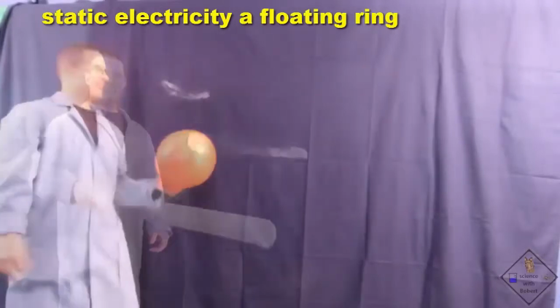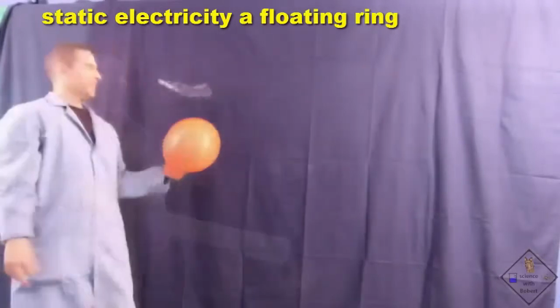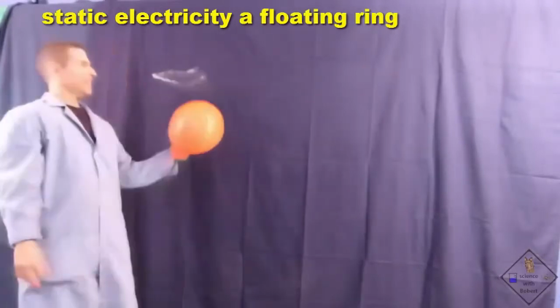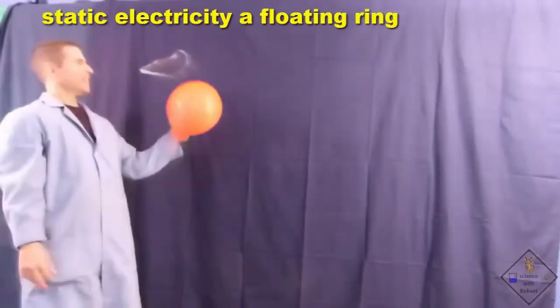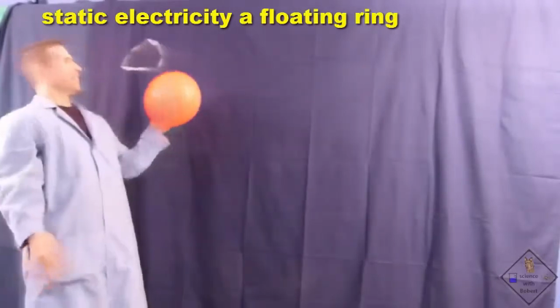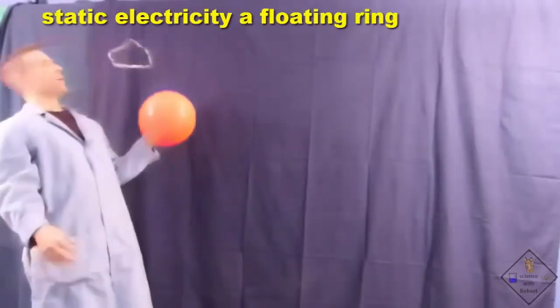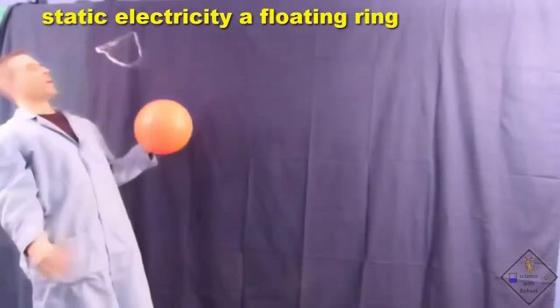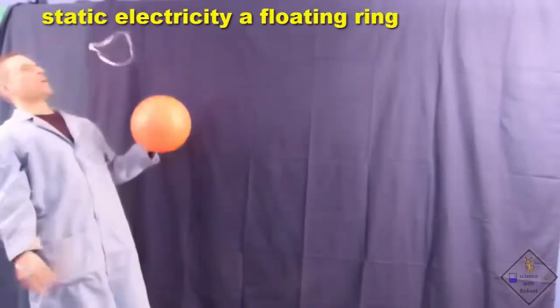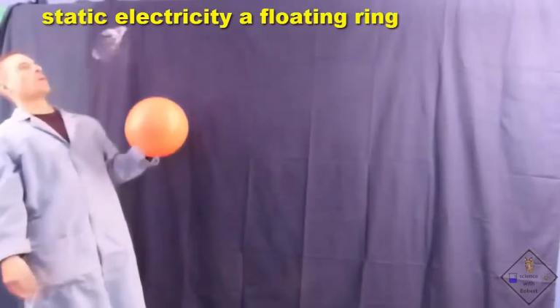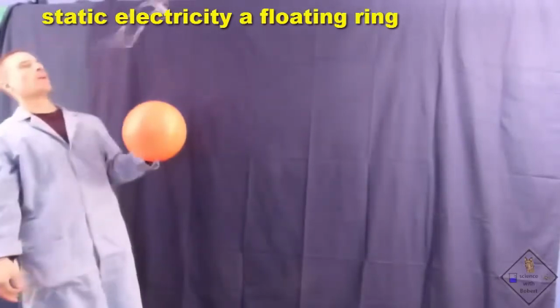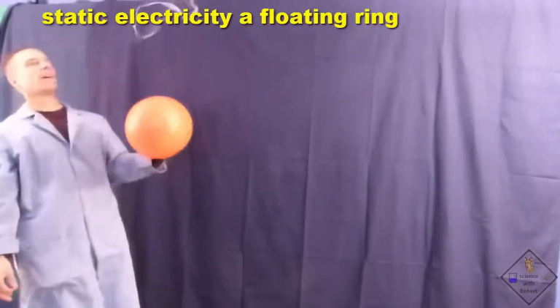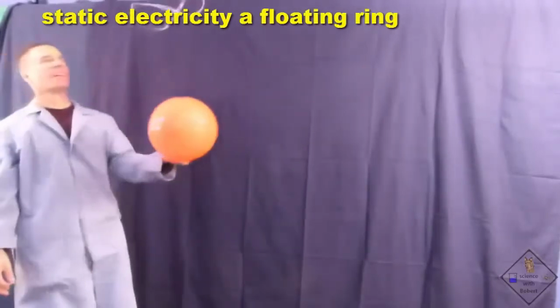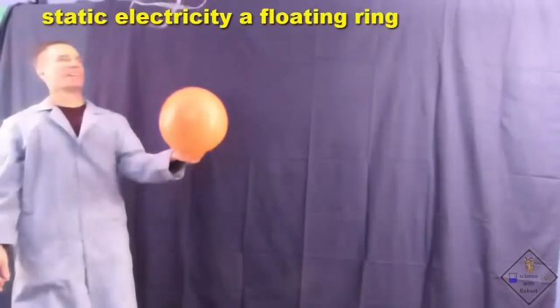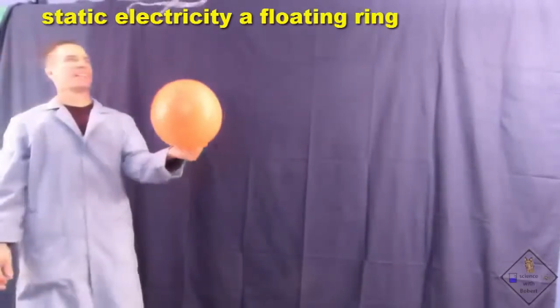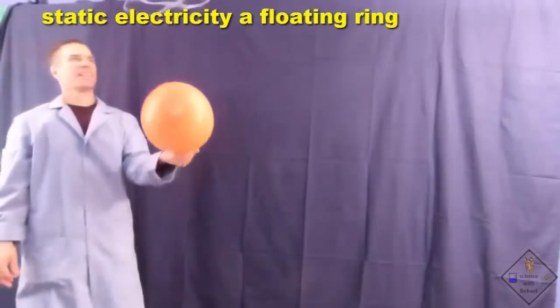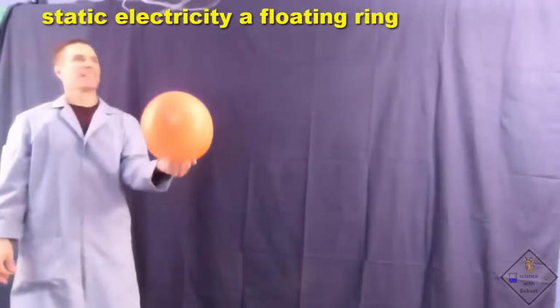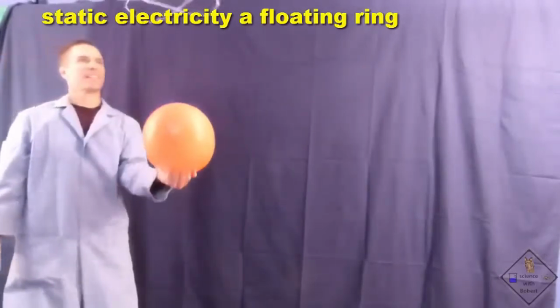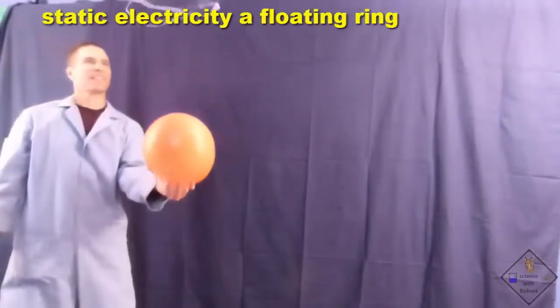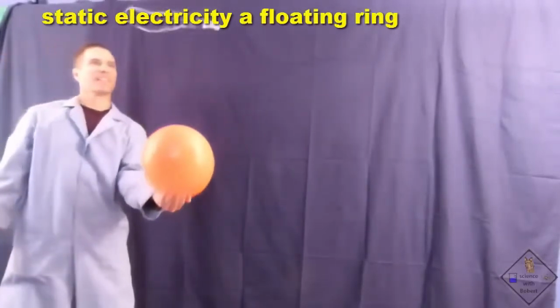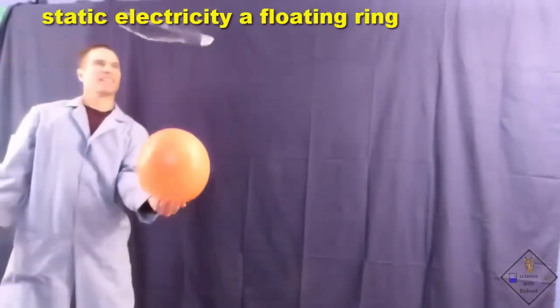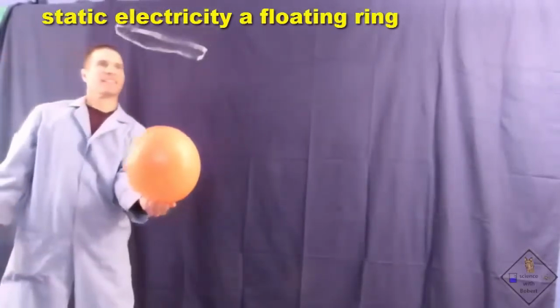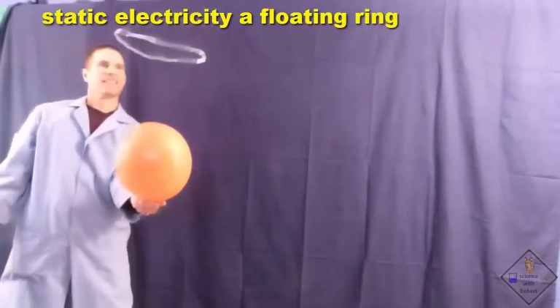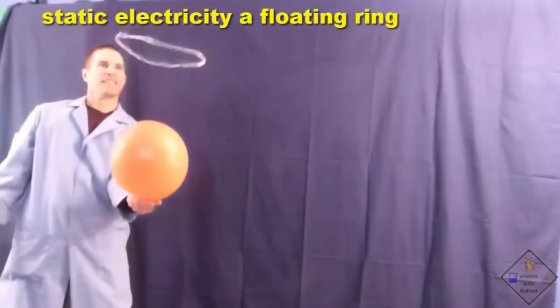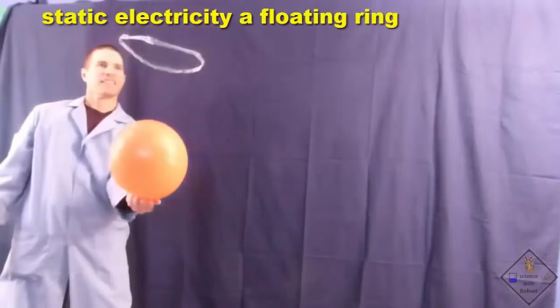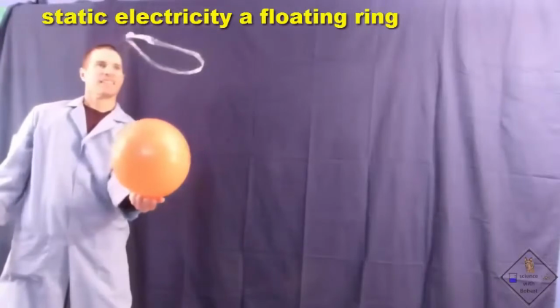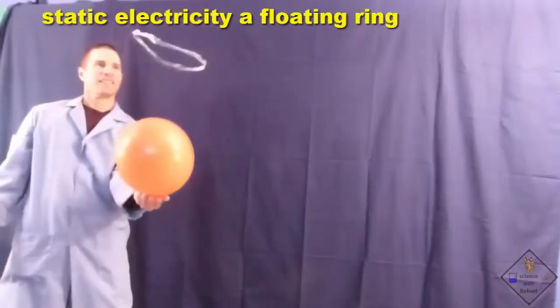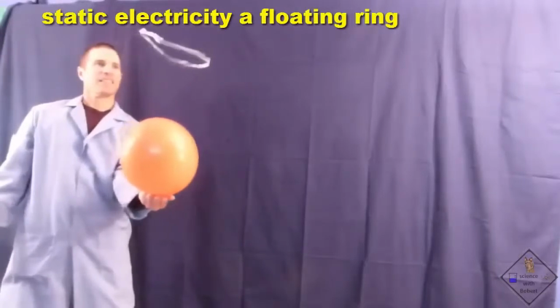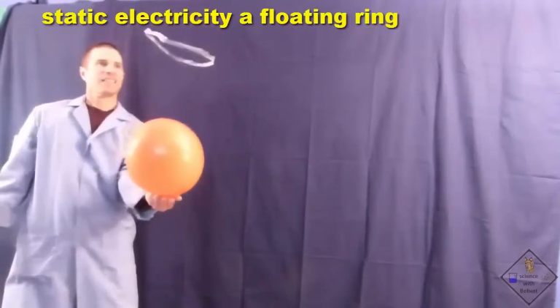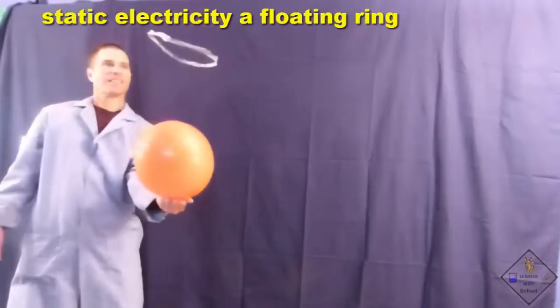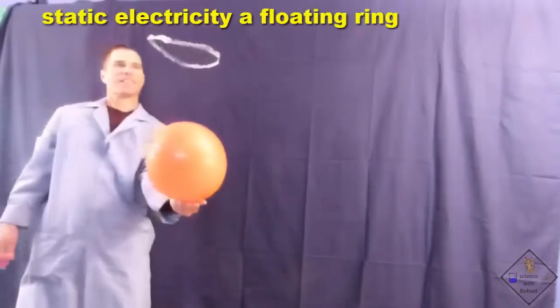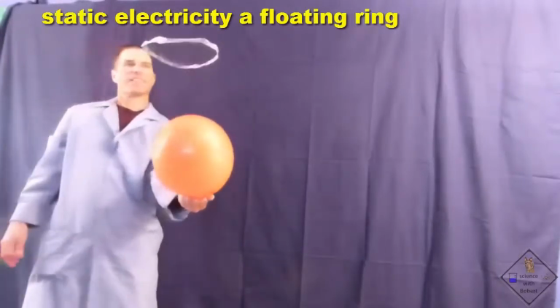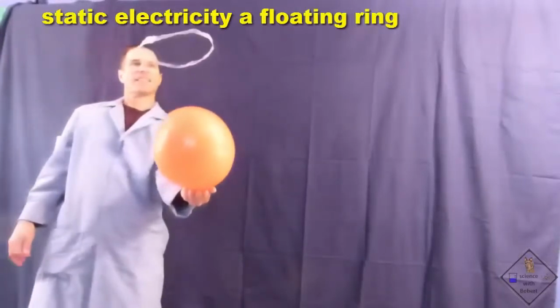You can do the same thing using a balloon if you do not have PVC pipe.